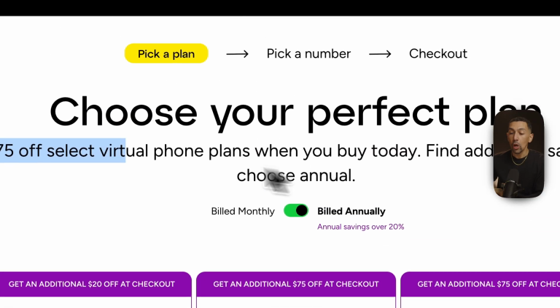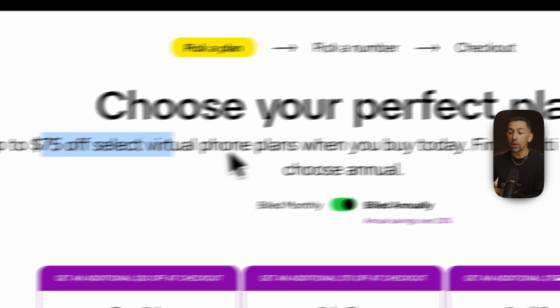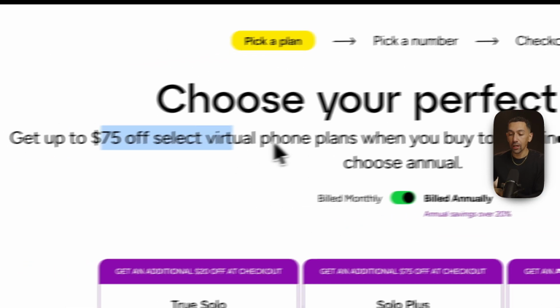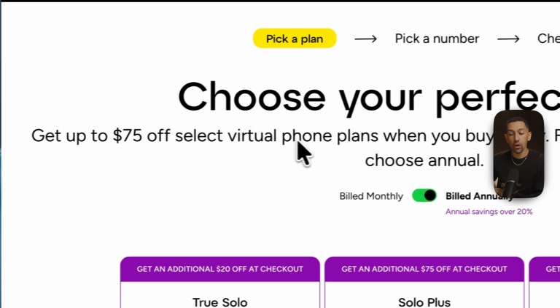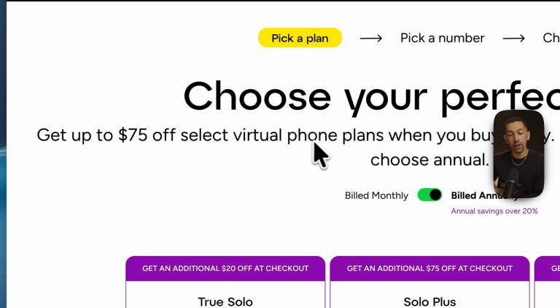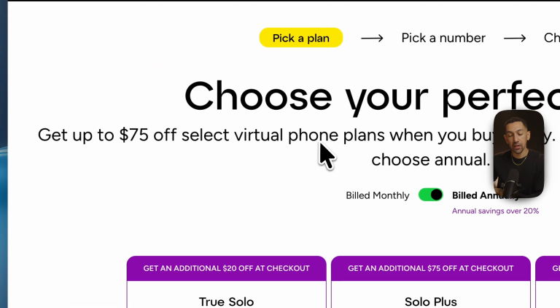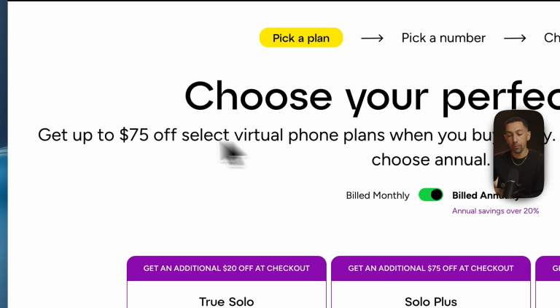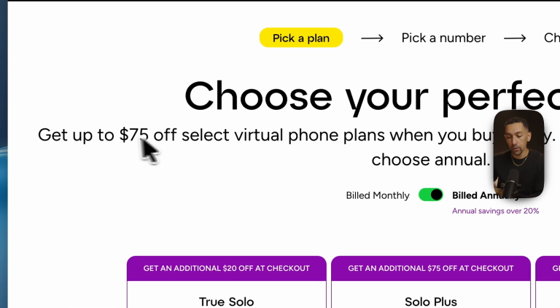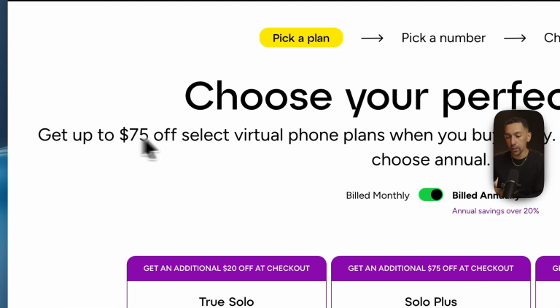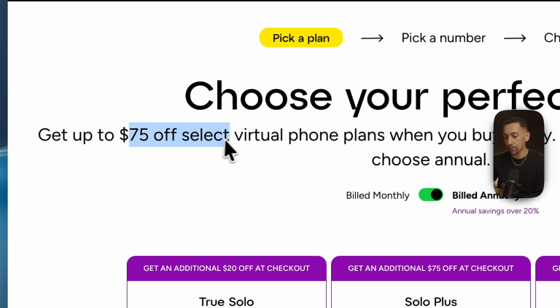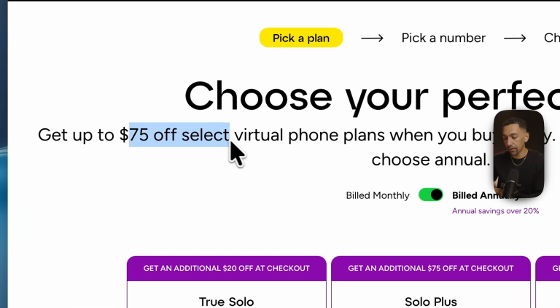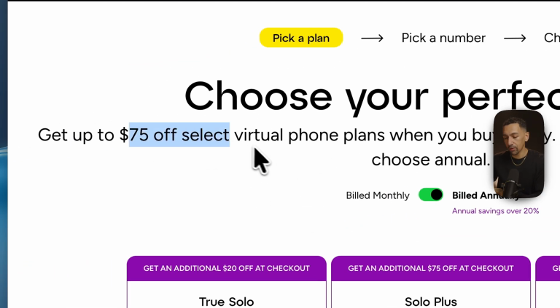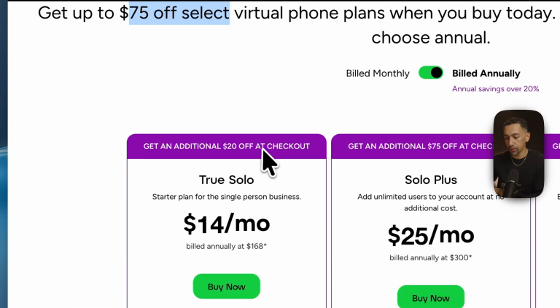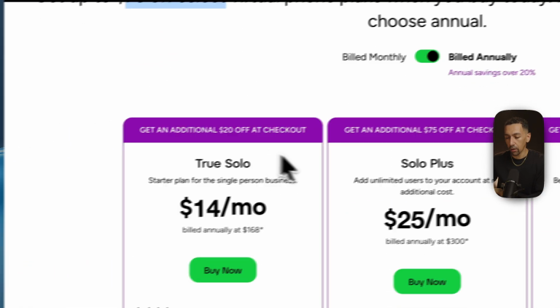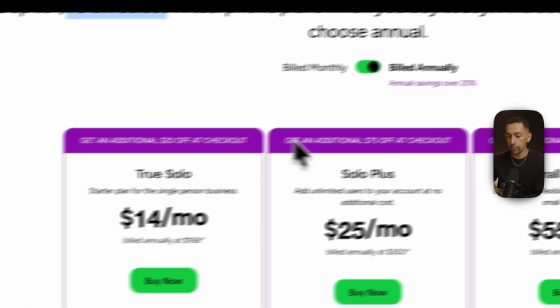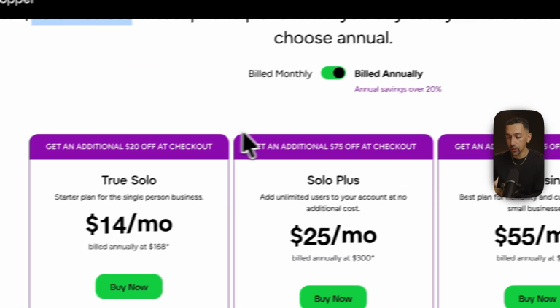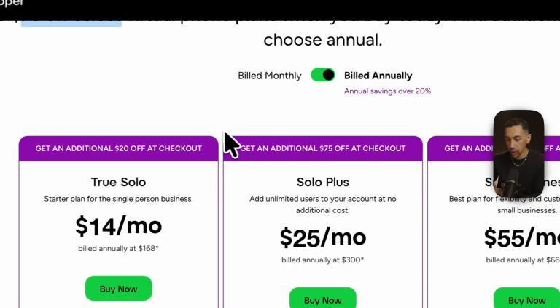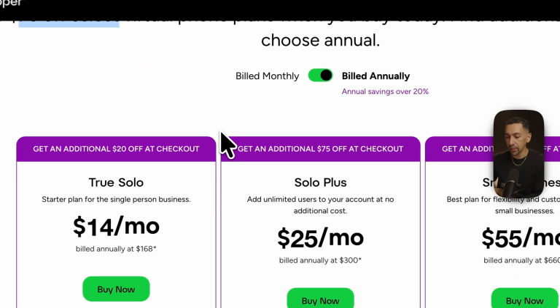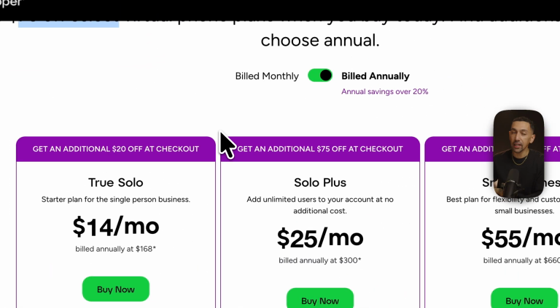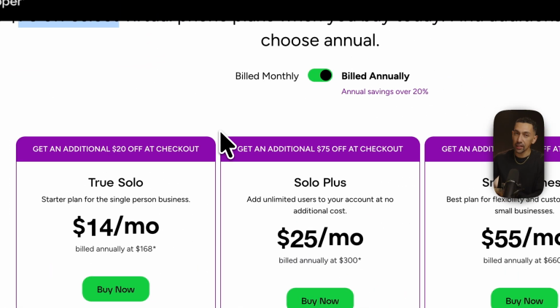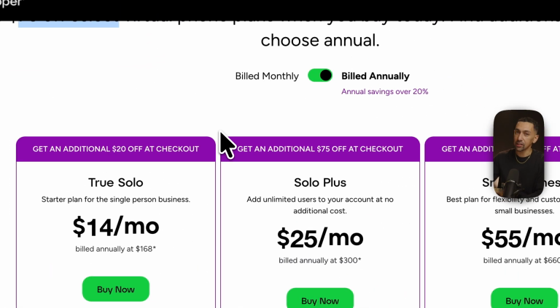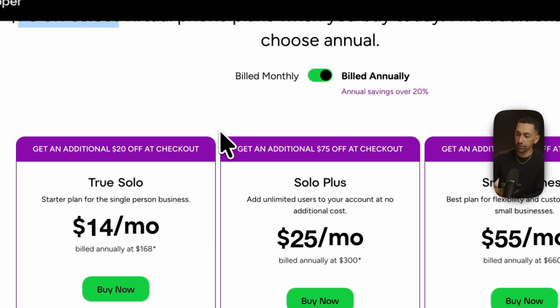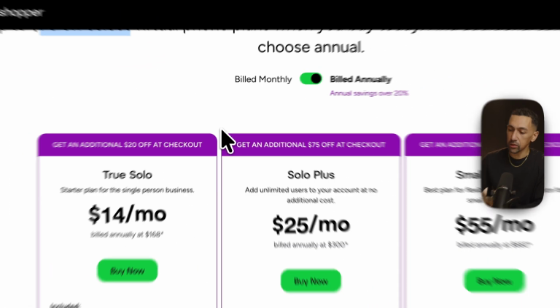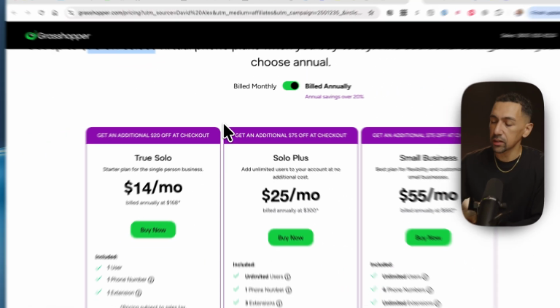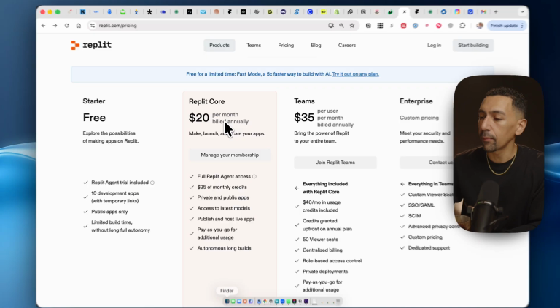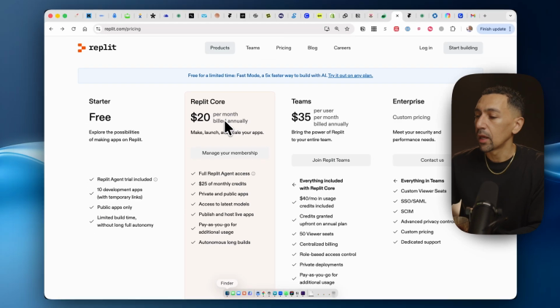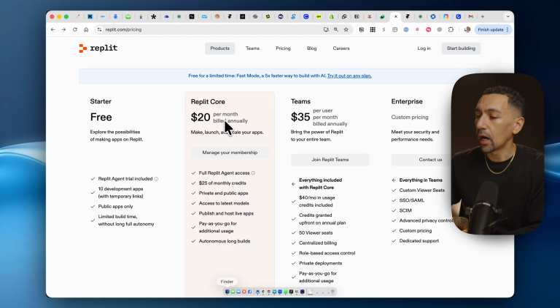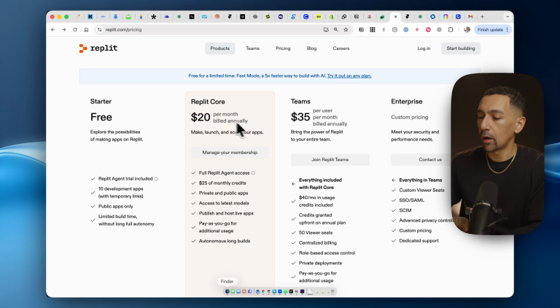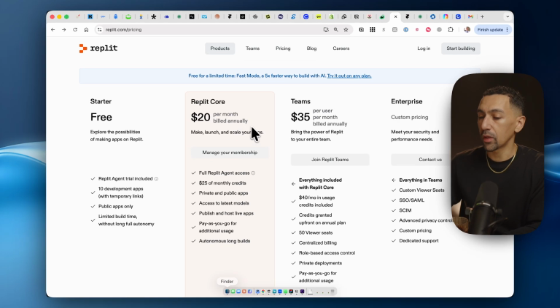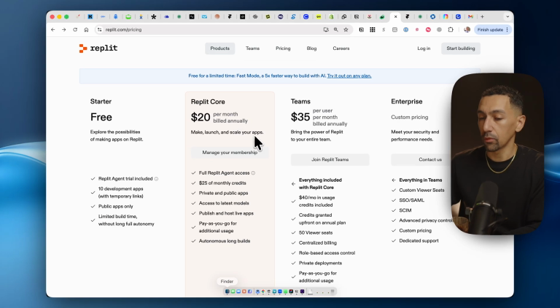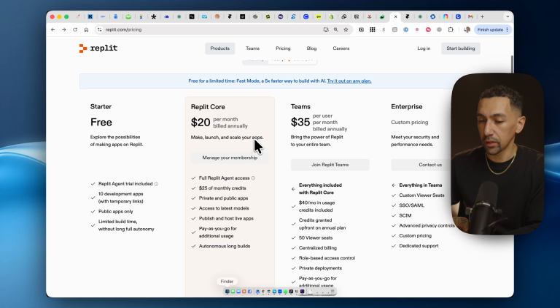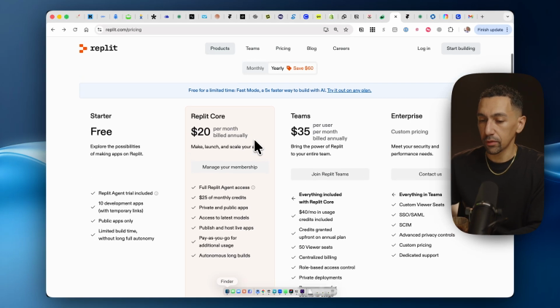We touched on Grasshopper earlier — it's $75 off if you get started. Again, this is a virtual phone system. It's really, really nice.